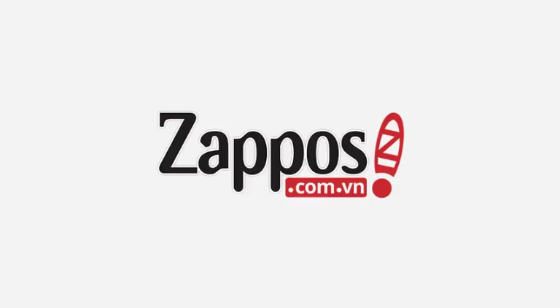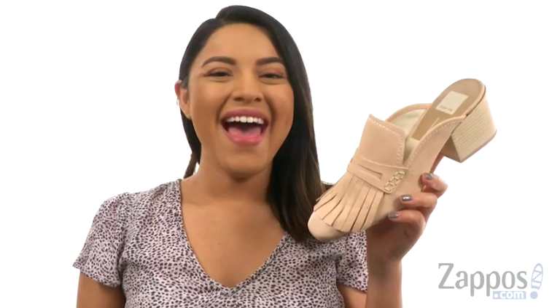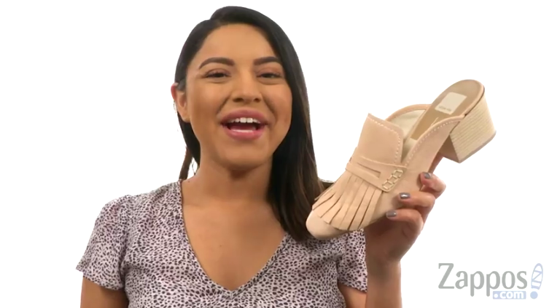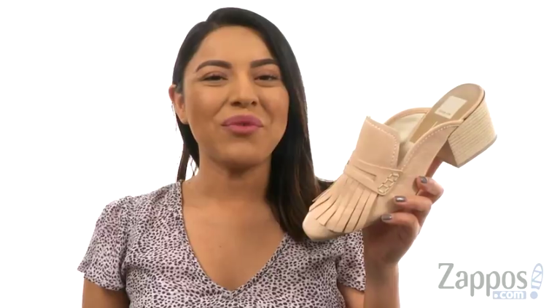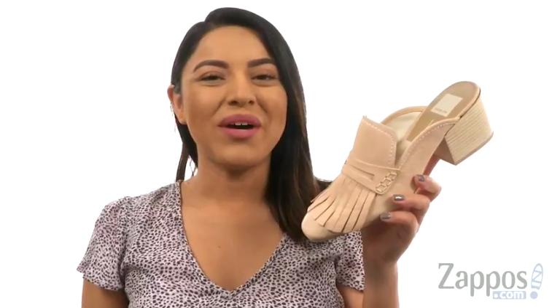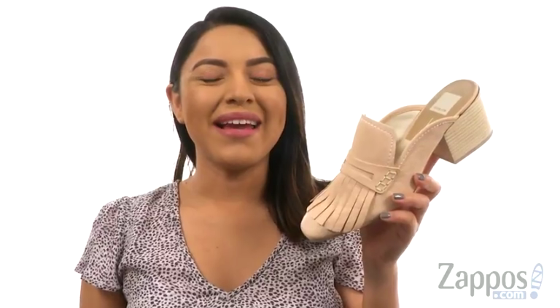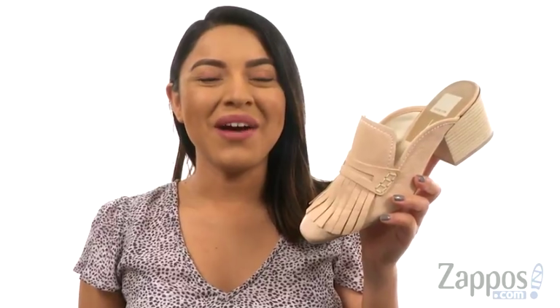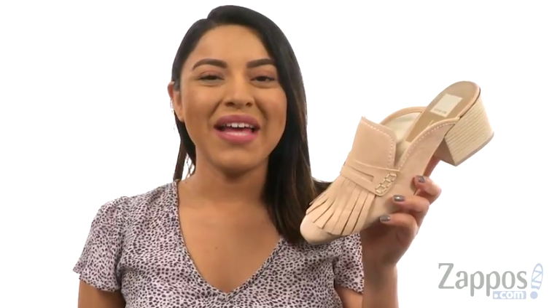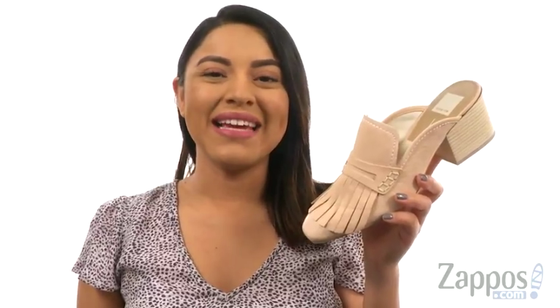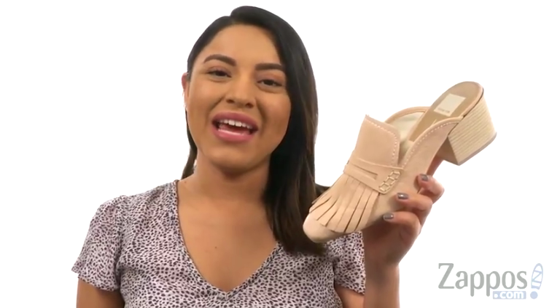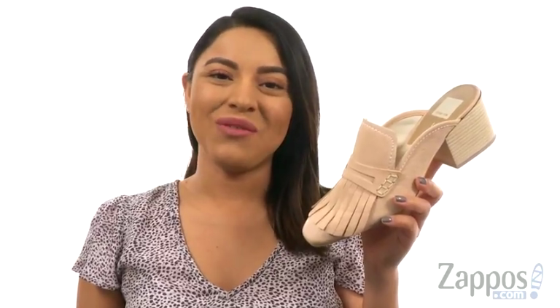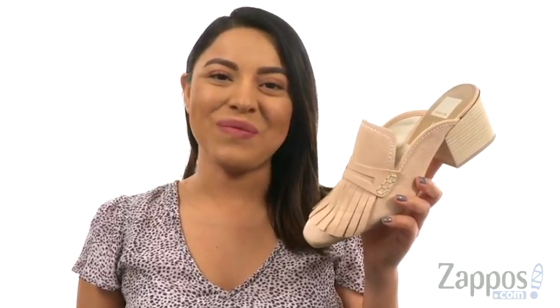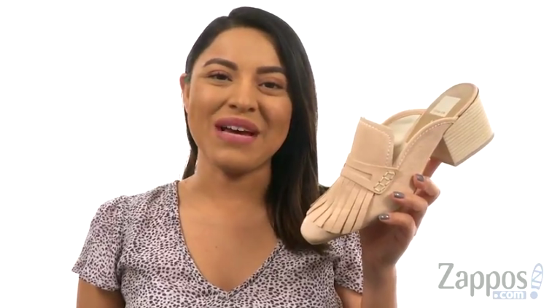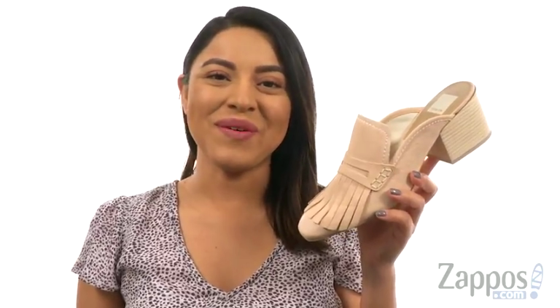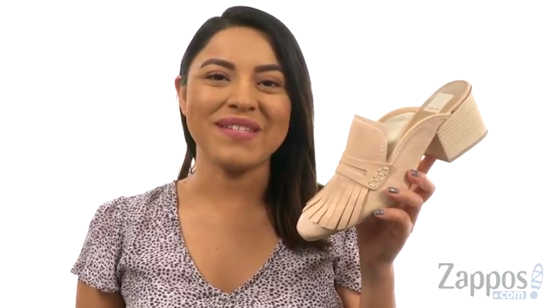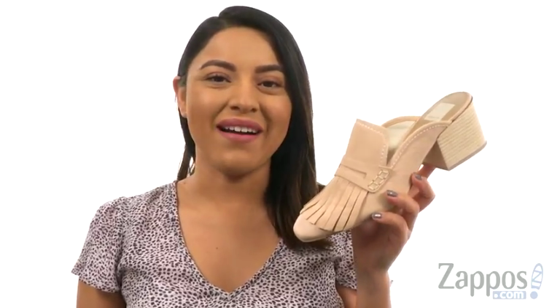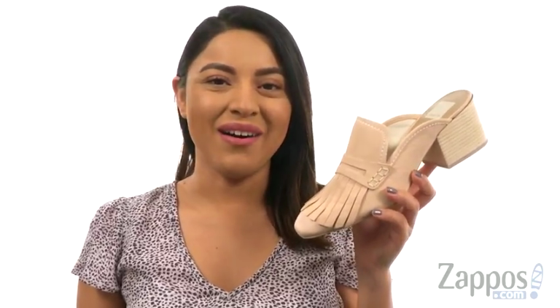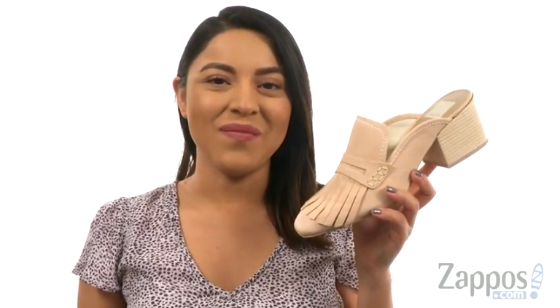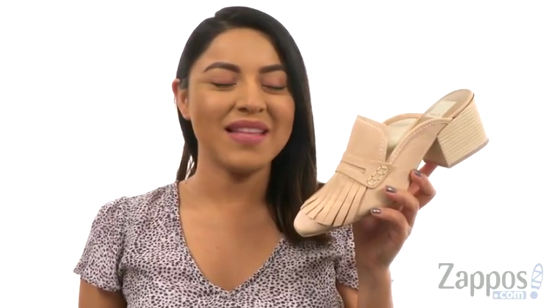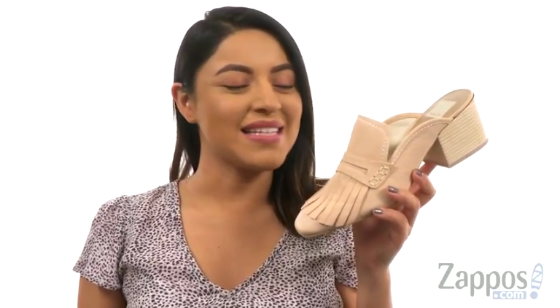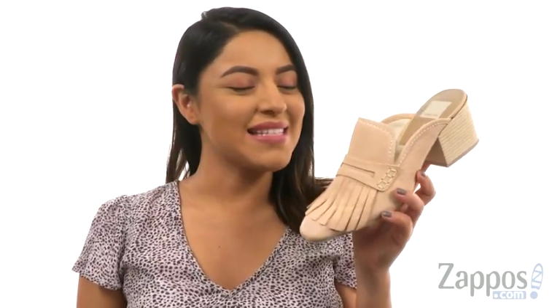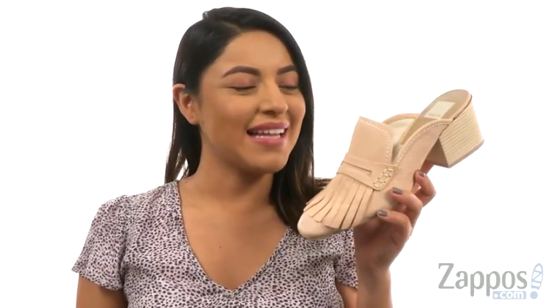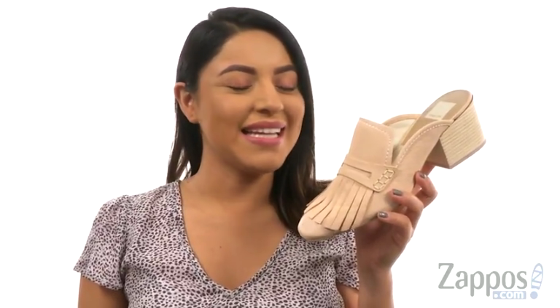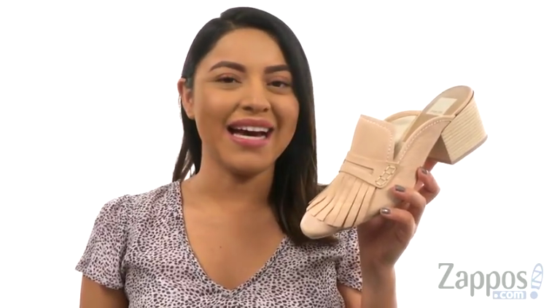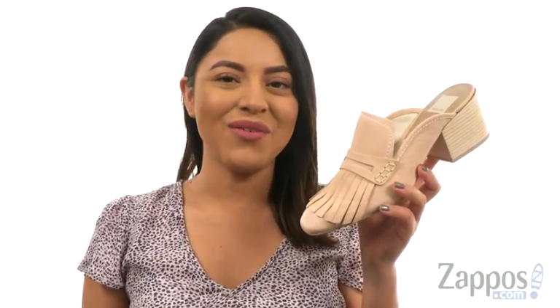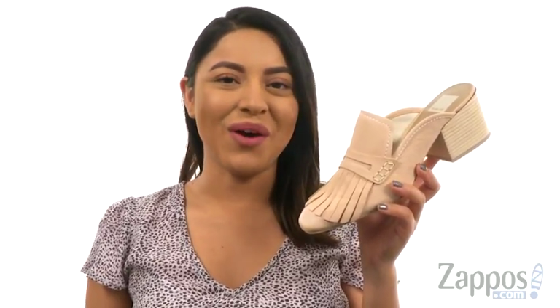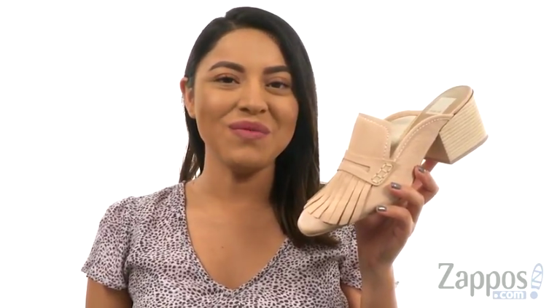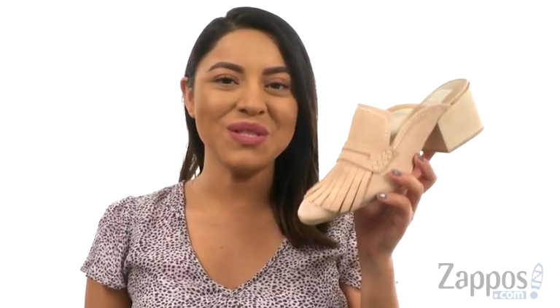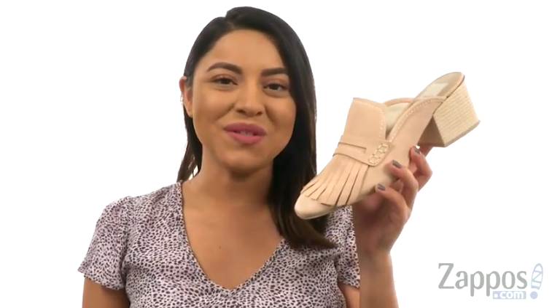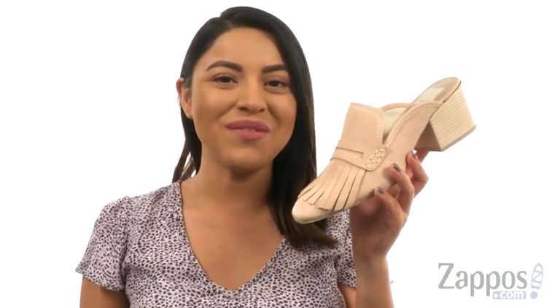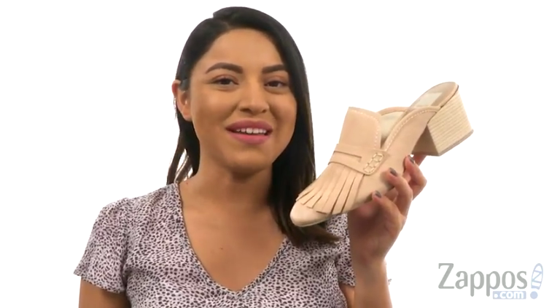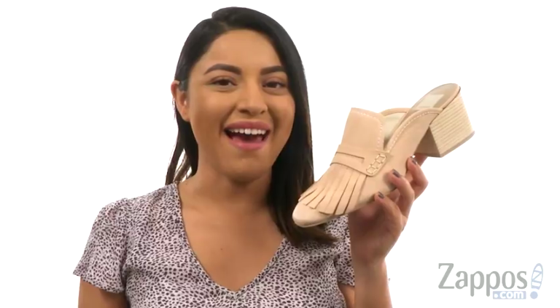Hi everyone! I'm Nelly and I'm from Zappos.com. This is Katina from Dolce Vida.